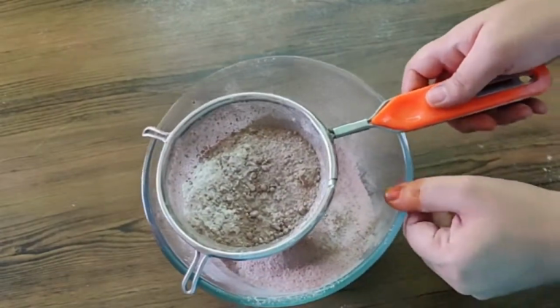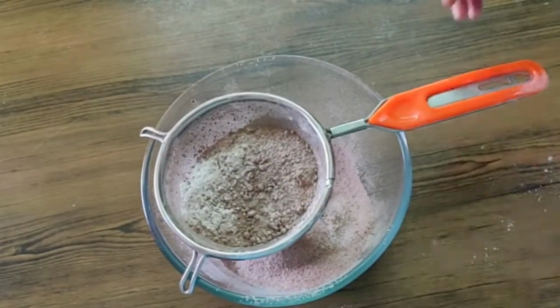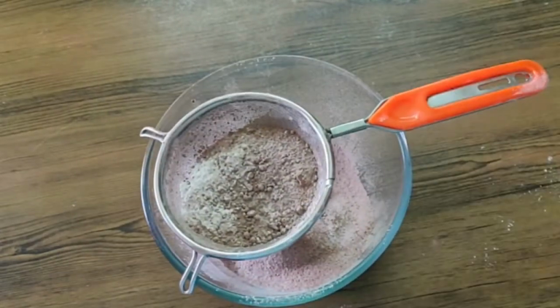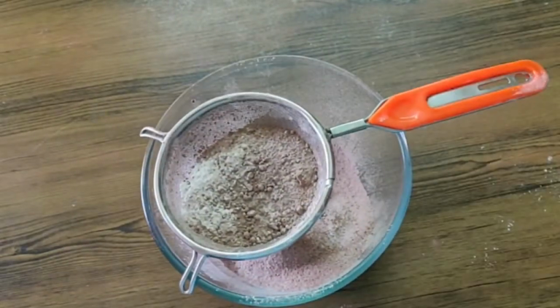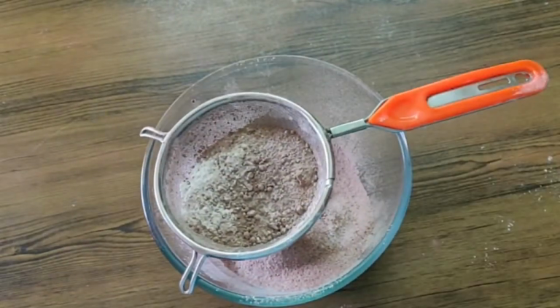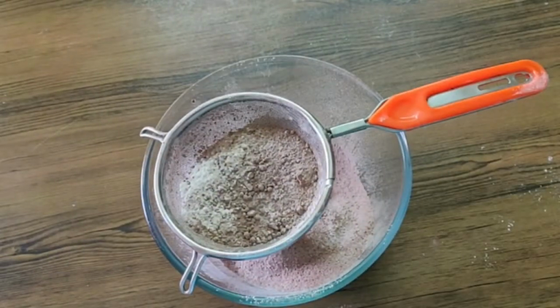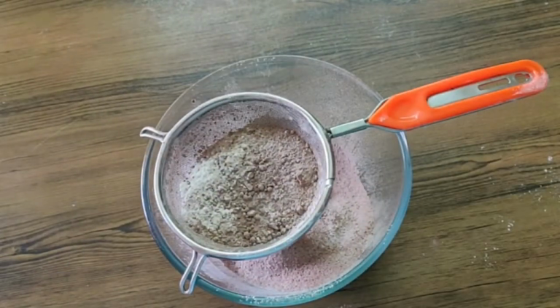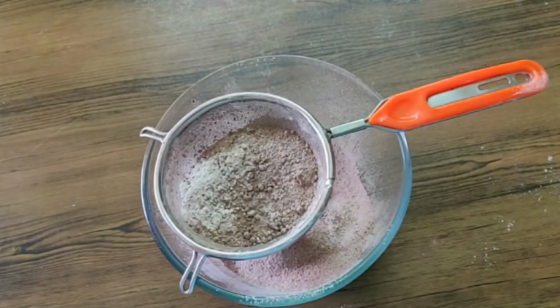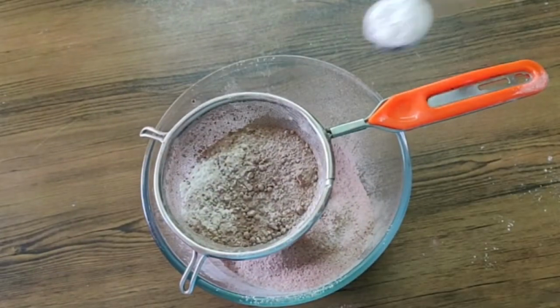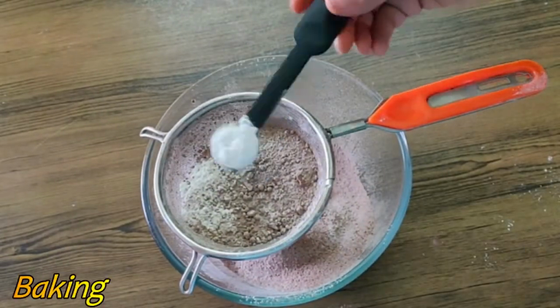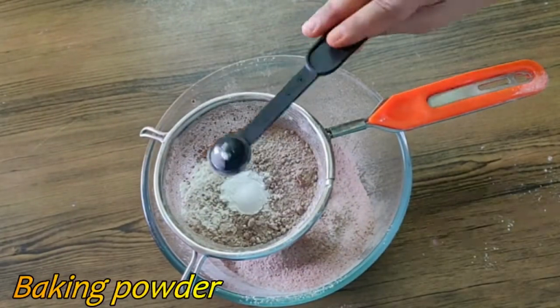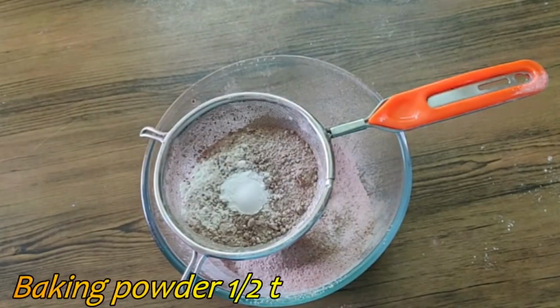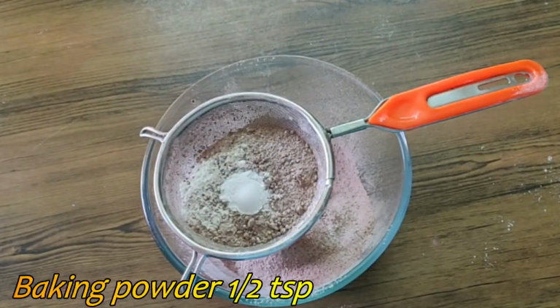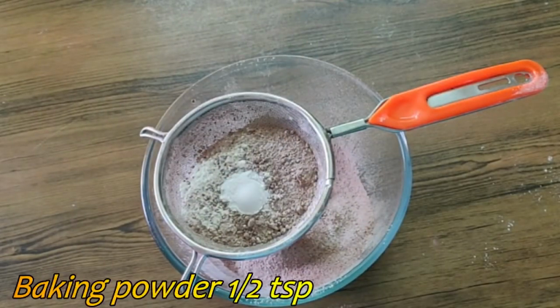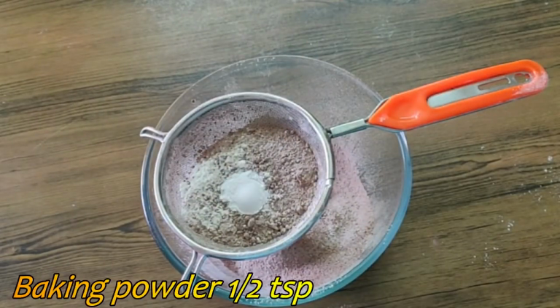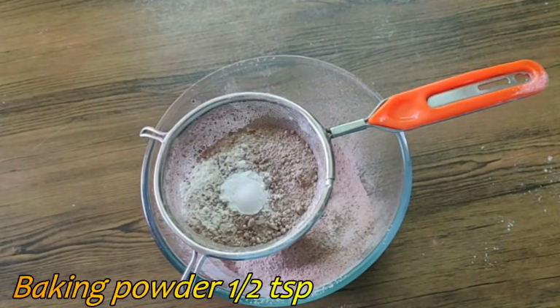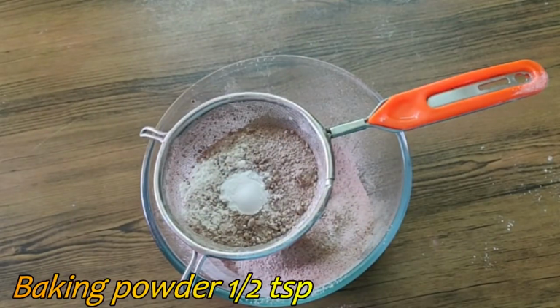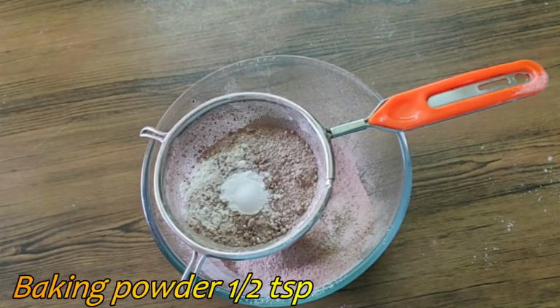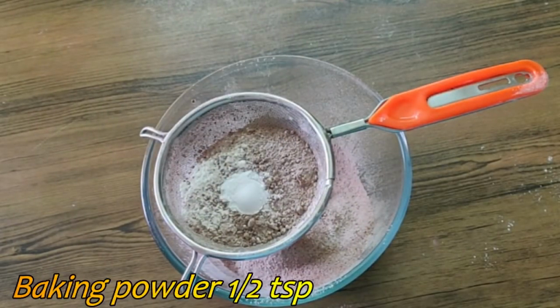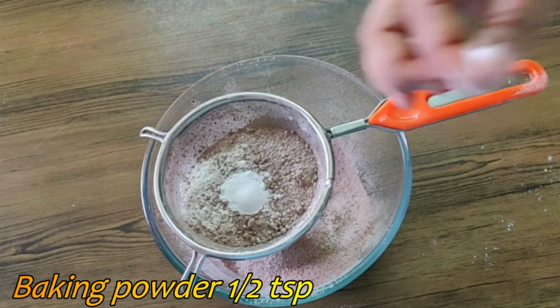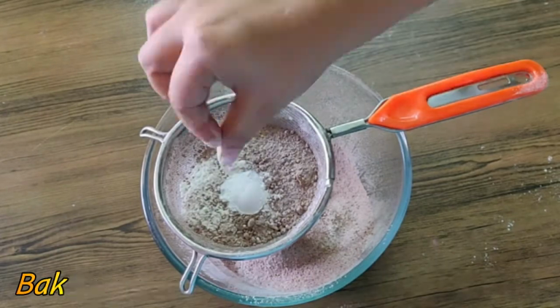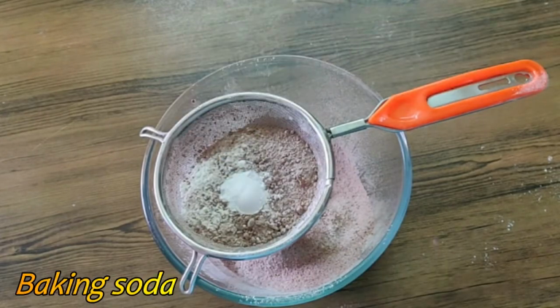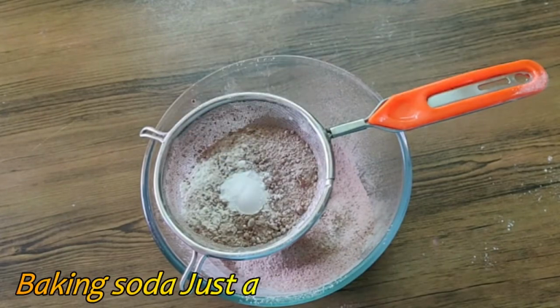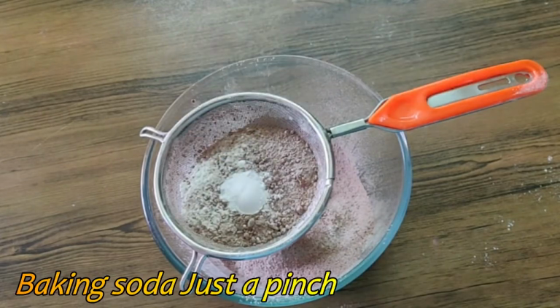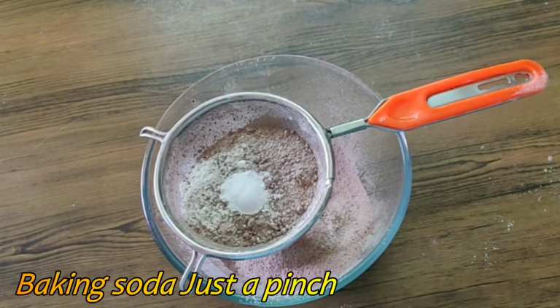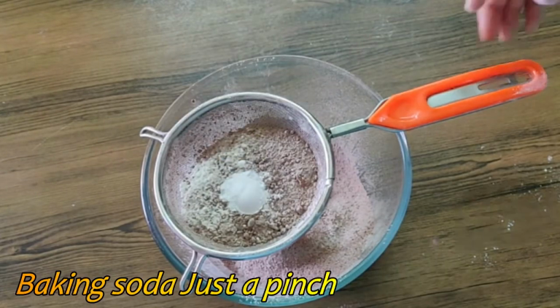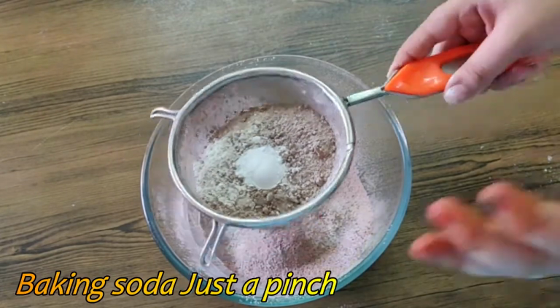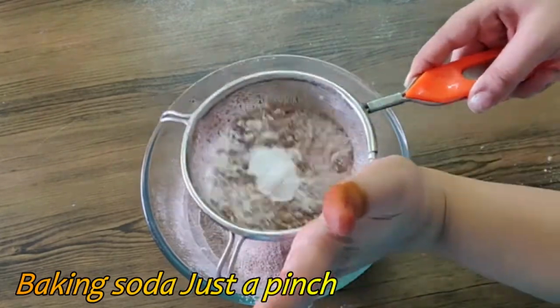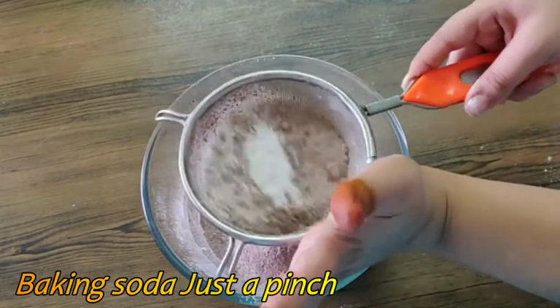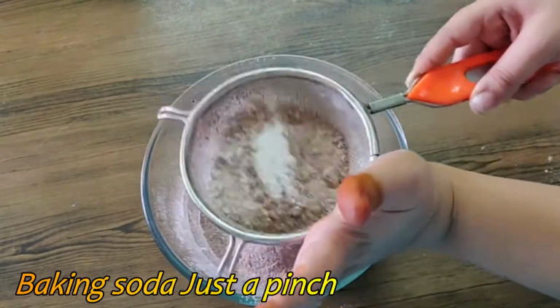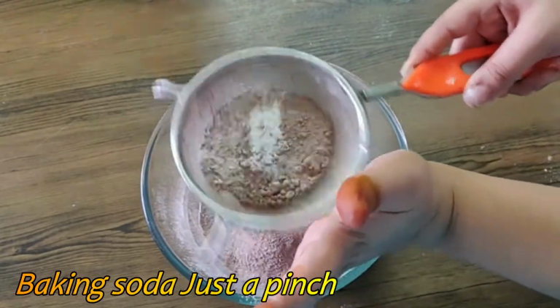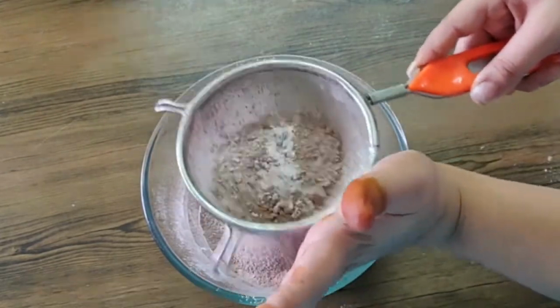Next, add ½ teaspoon baking powder and ½ teaspoon baking soda.